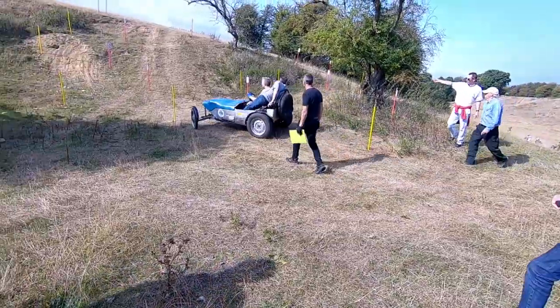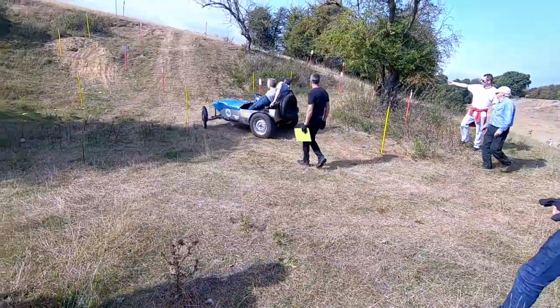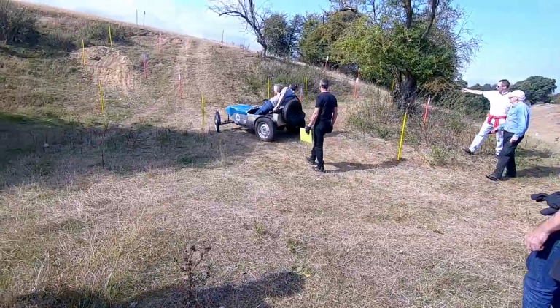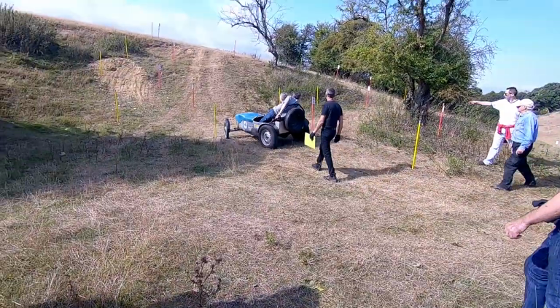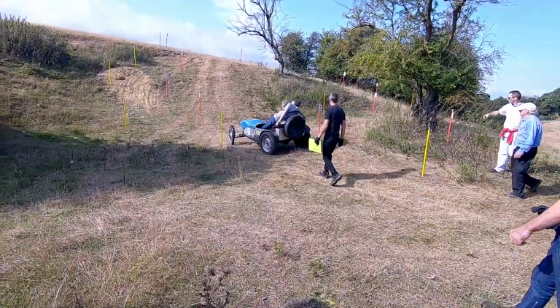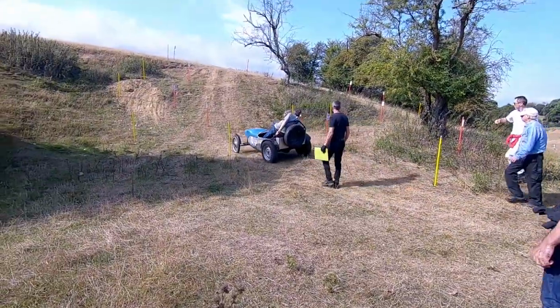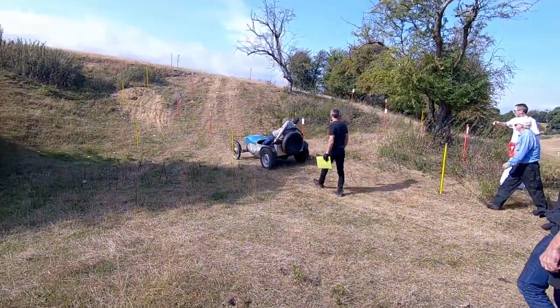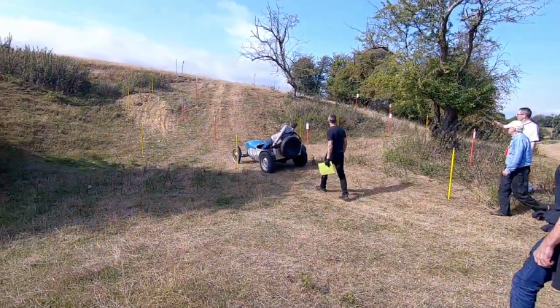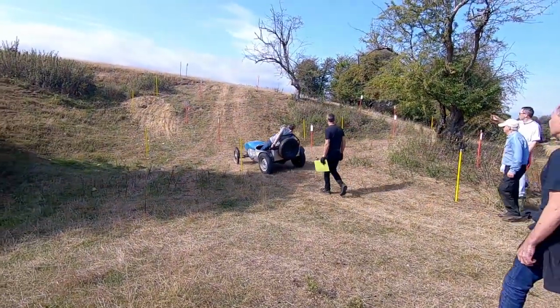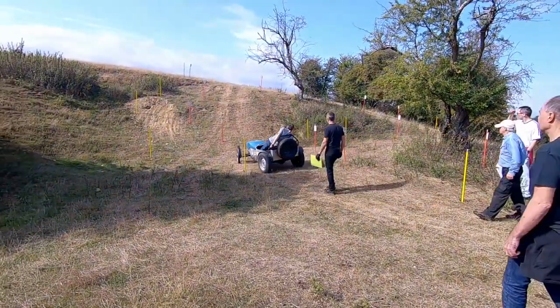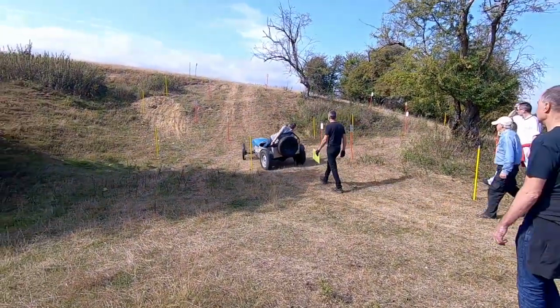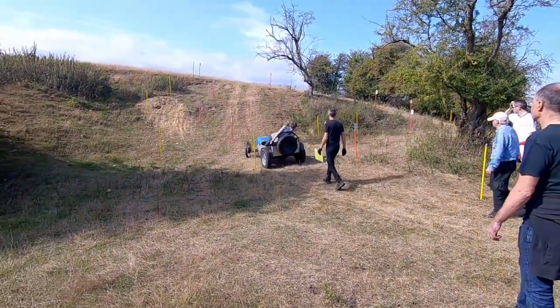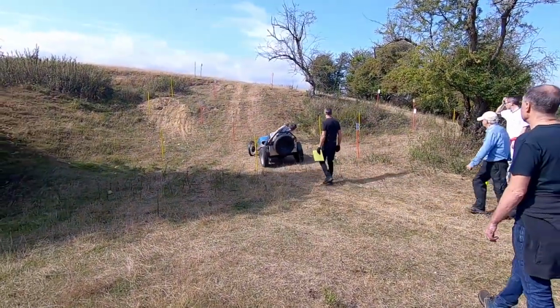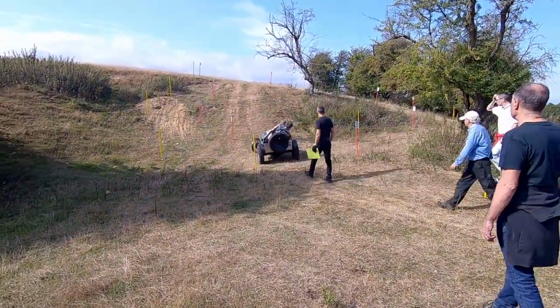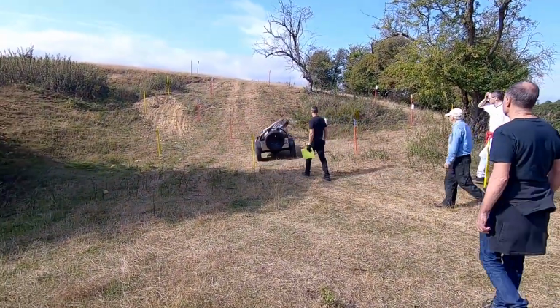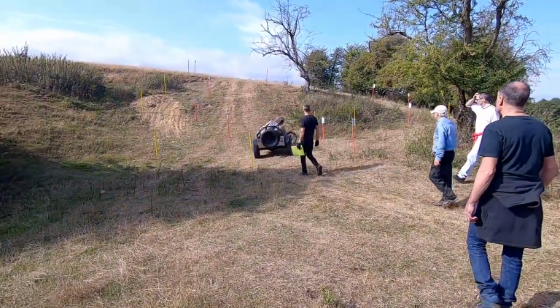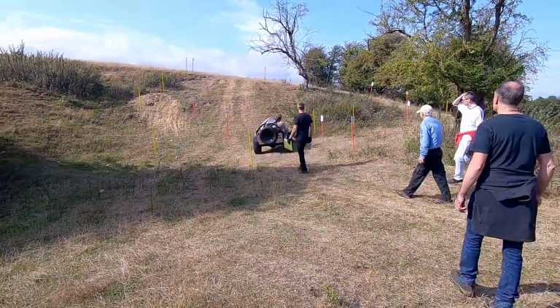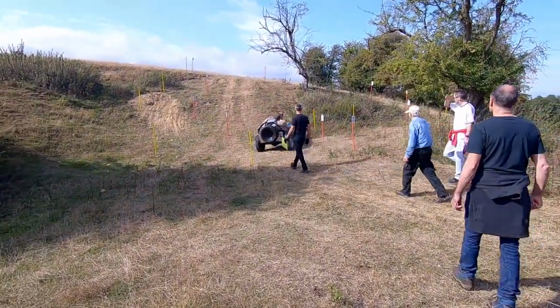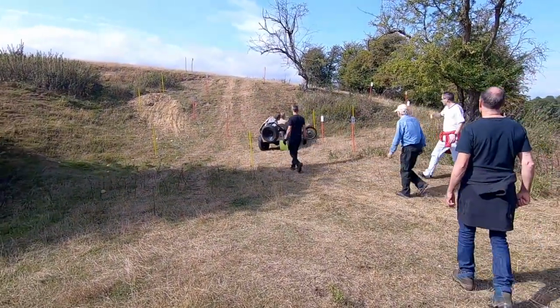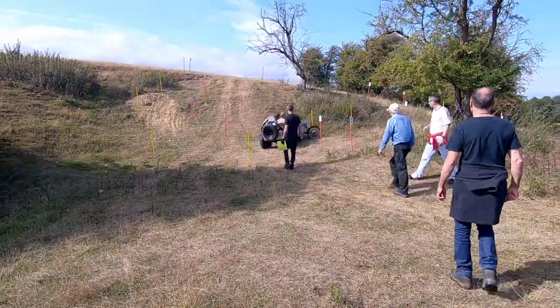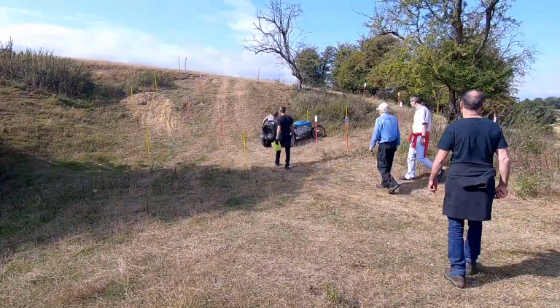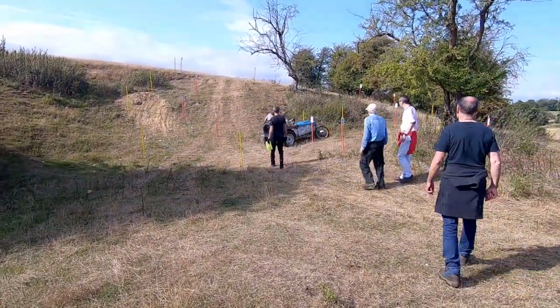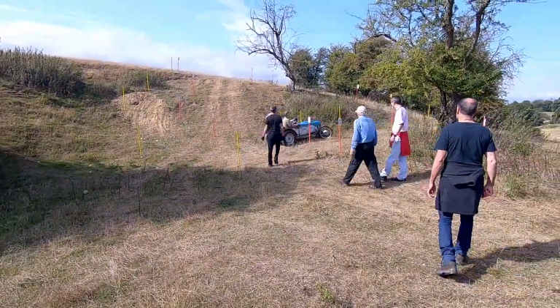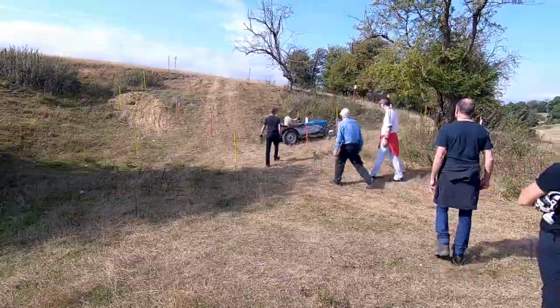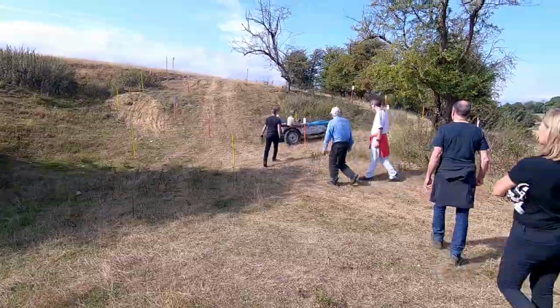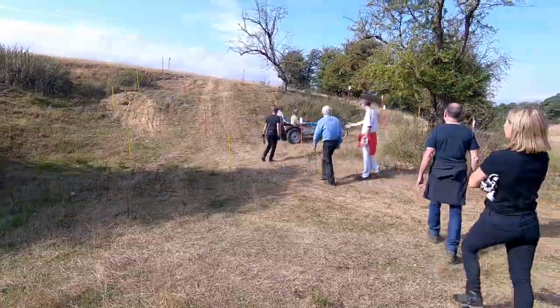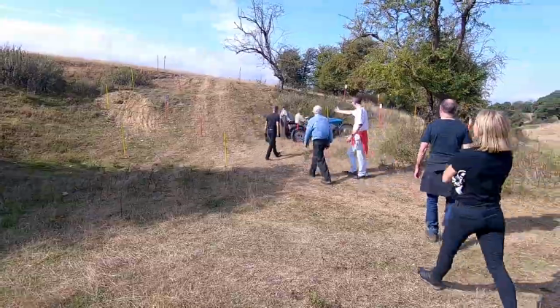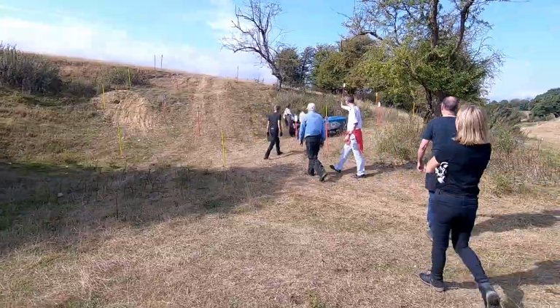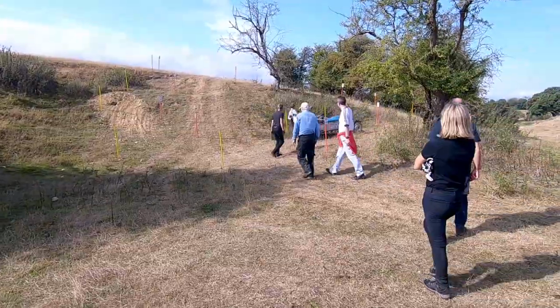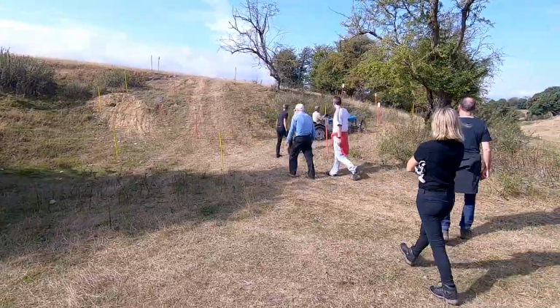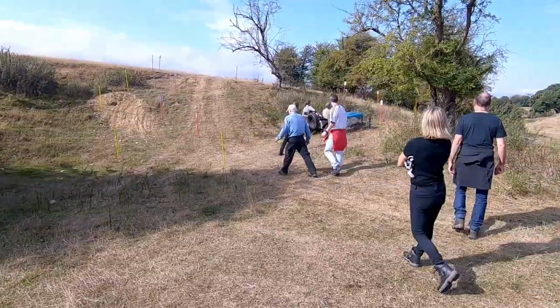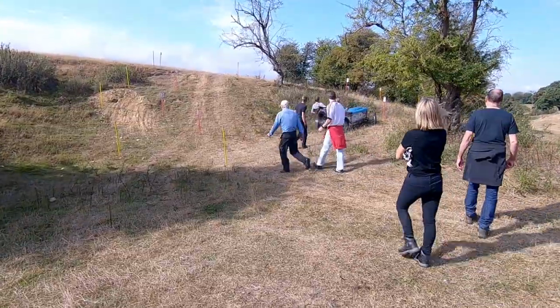Quite a steep hill there. It won't really come out well on camera but there are really tight turns.